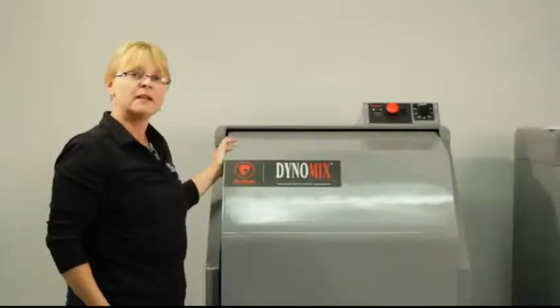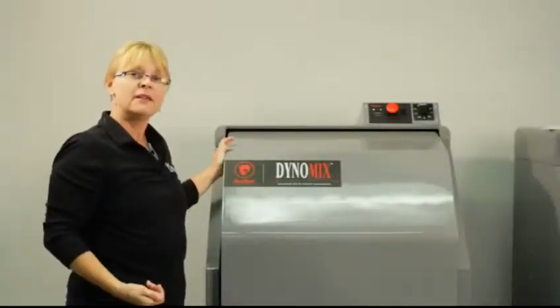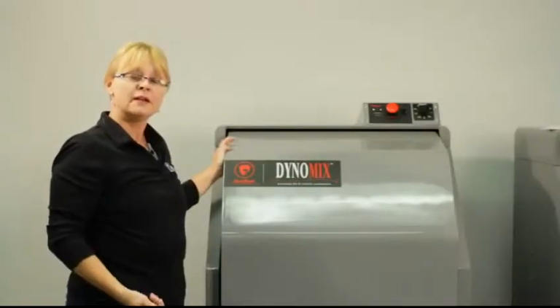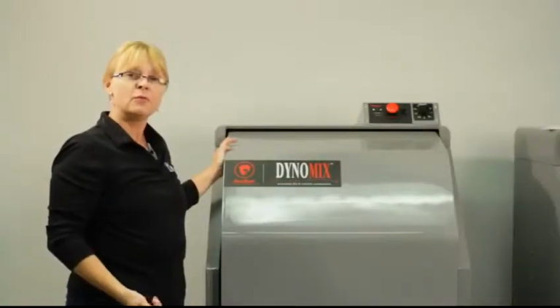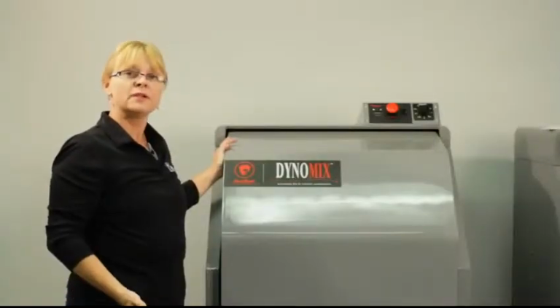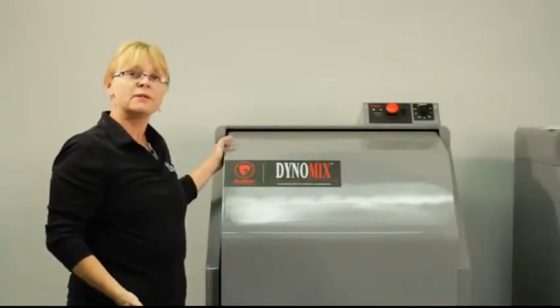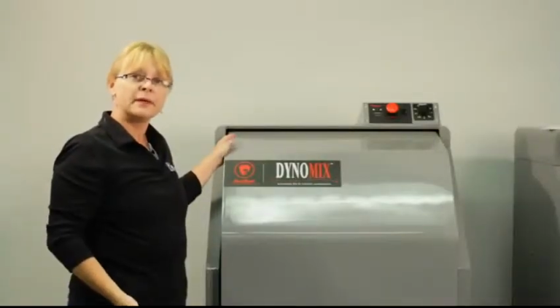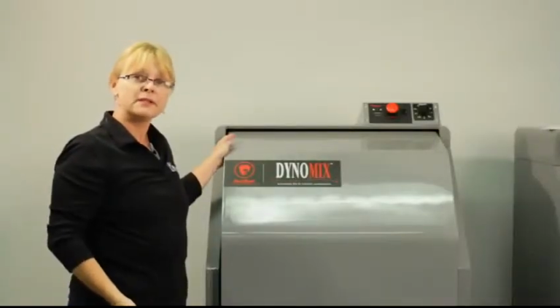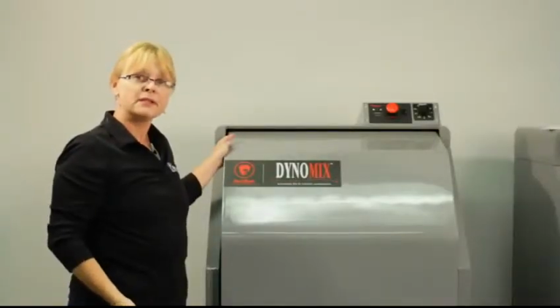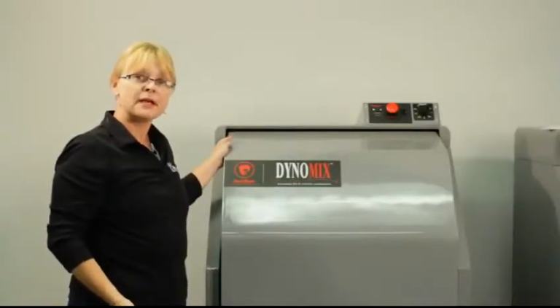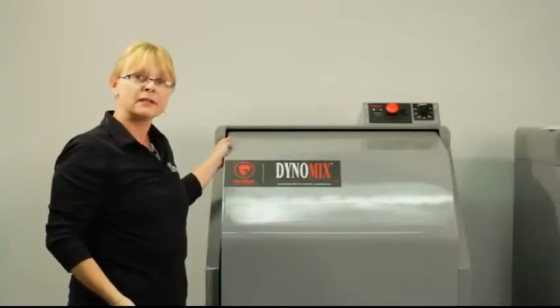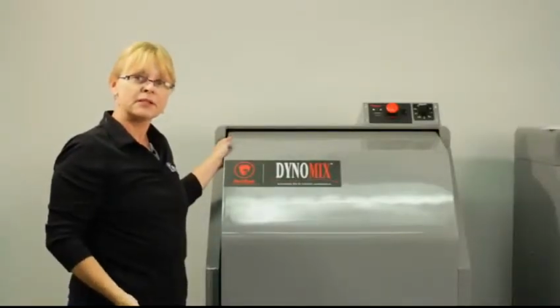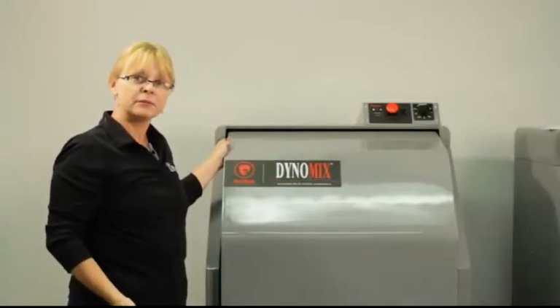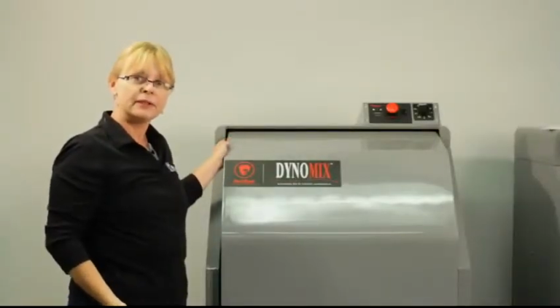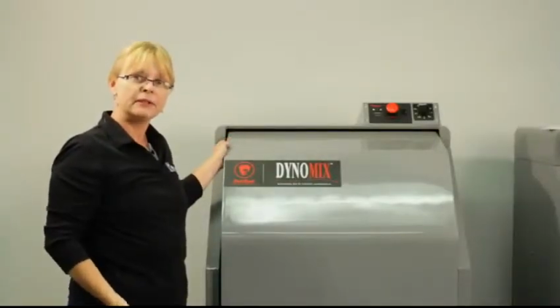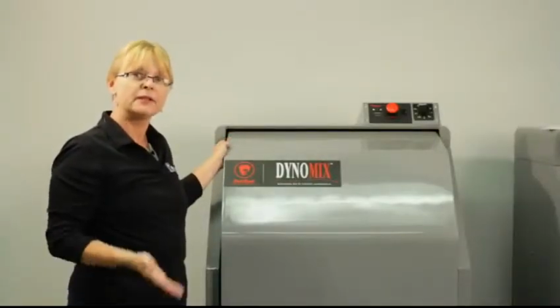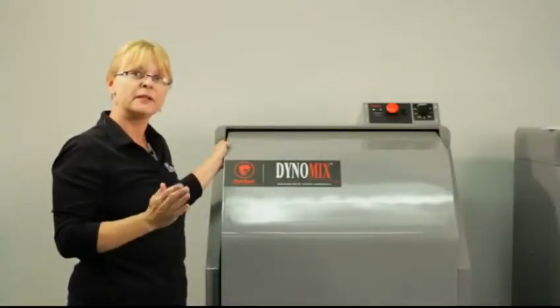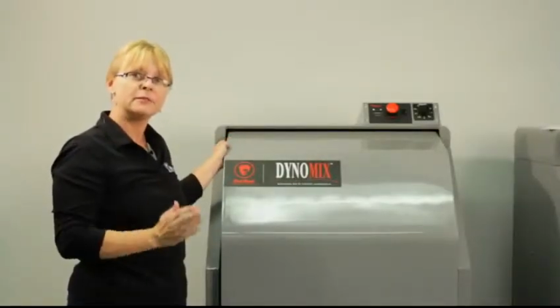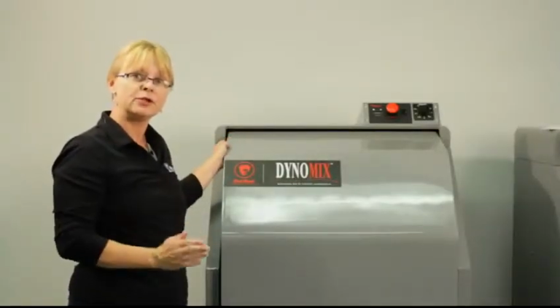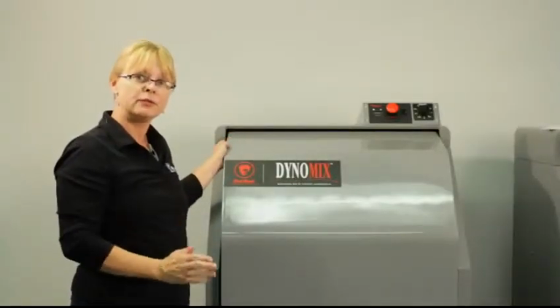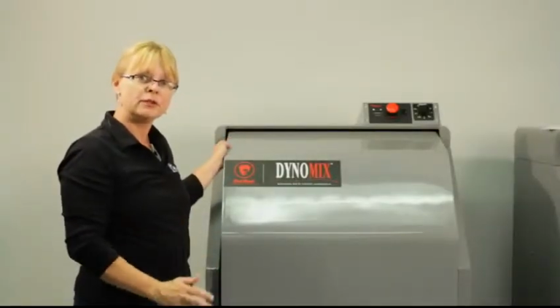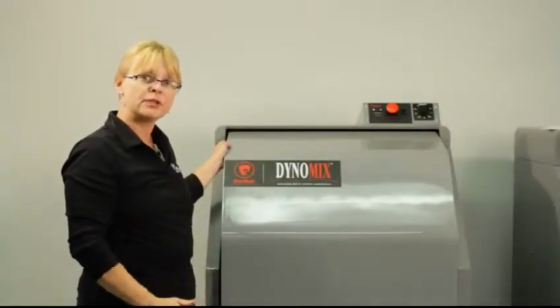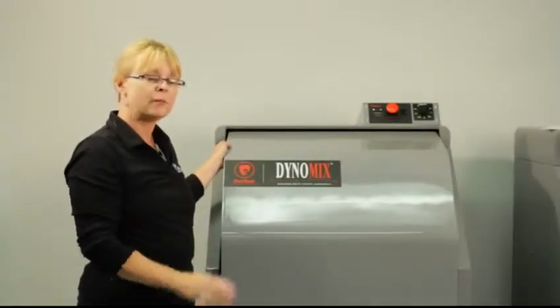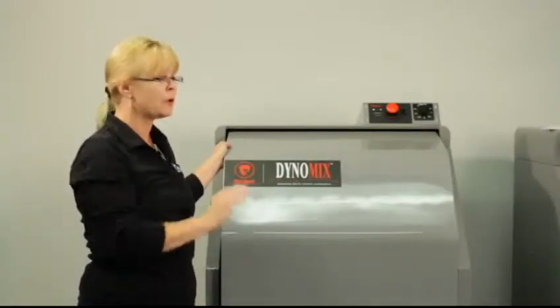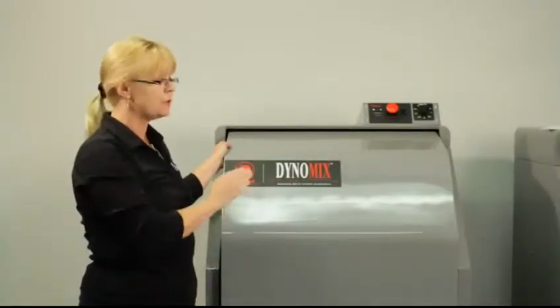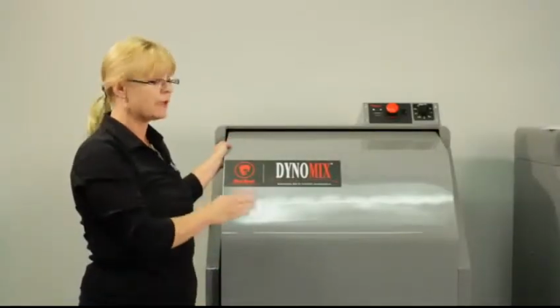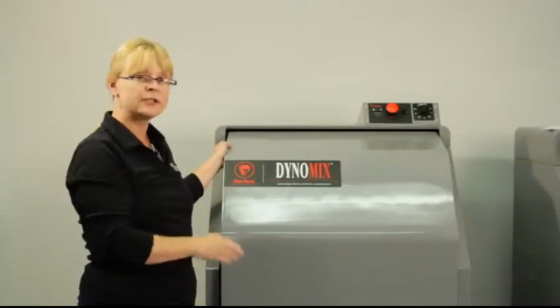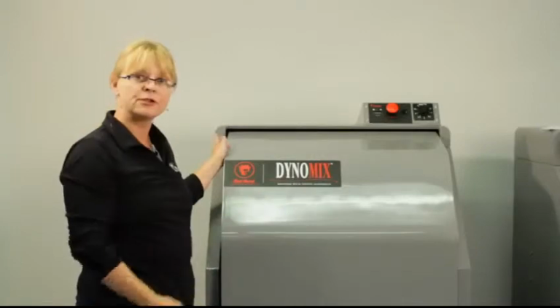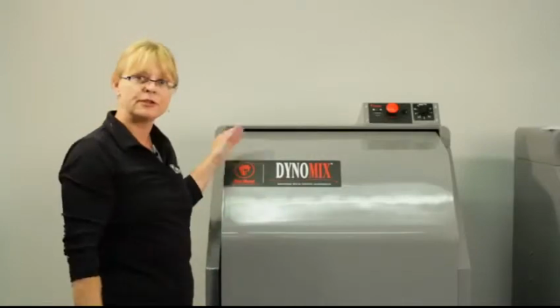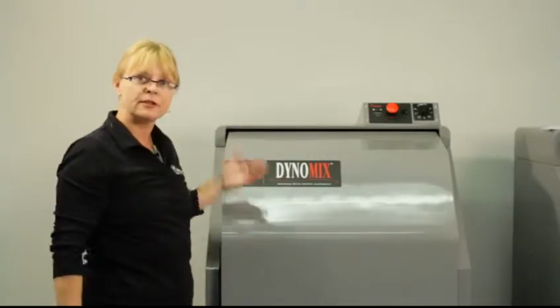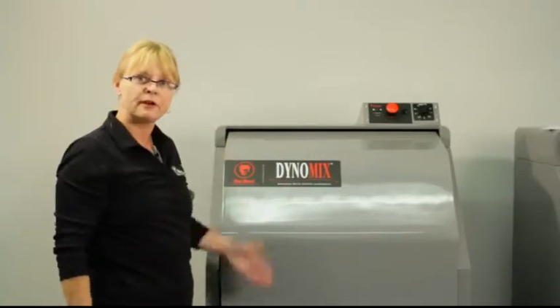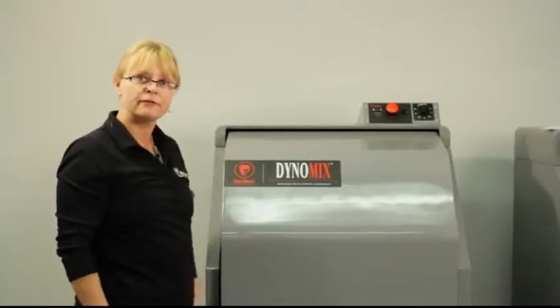Then once the mixing cycle is complete, the machine will stop, or you can actually turn it off.